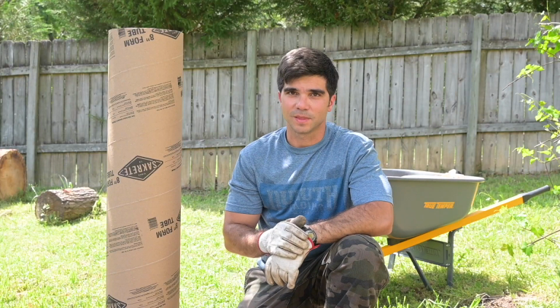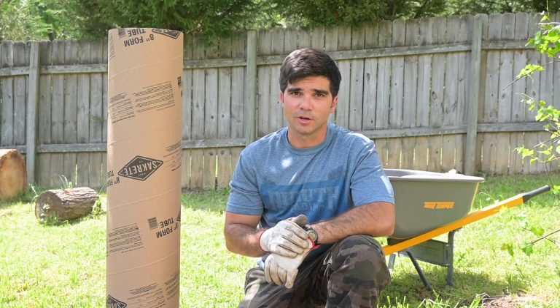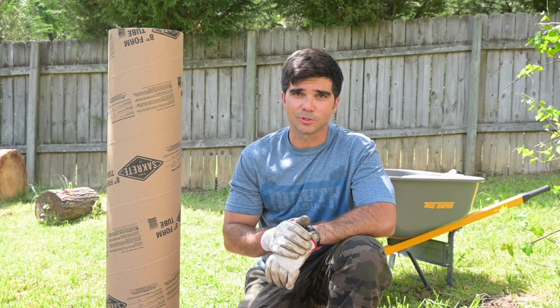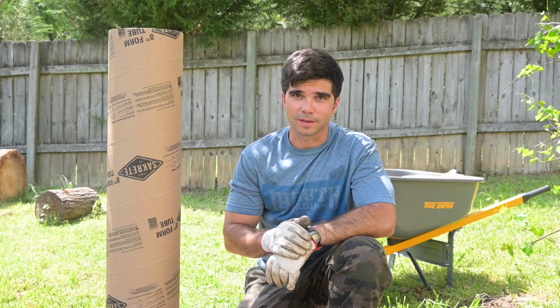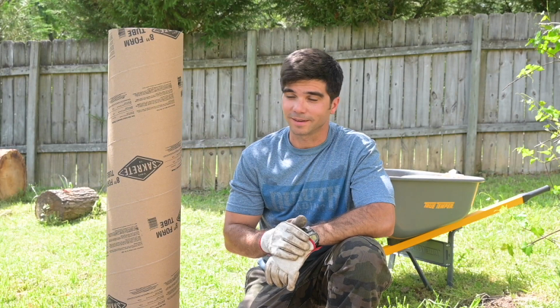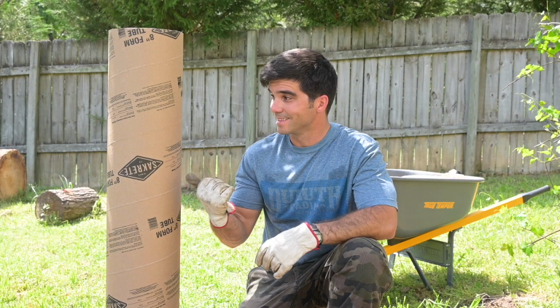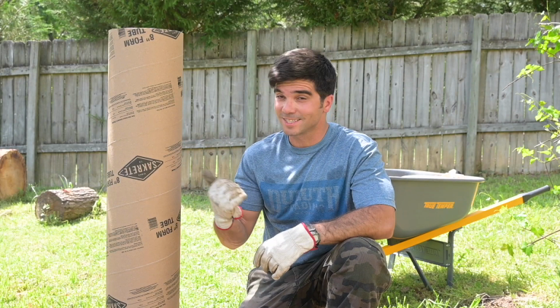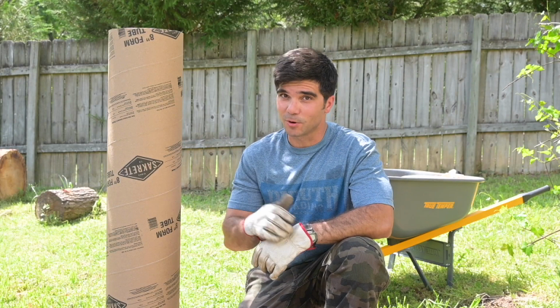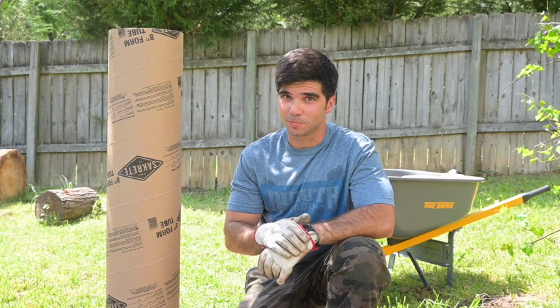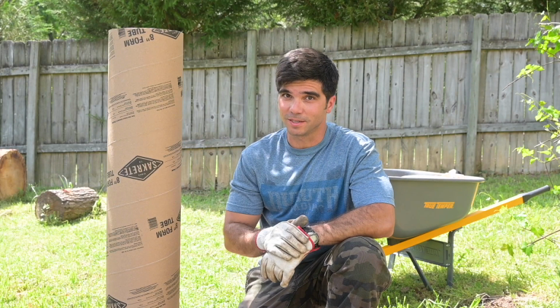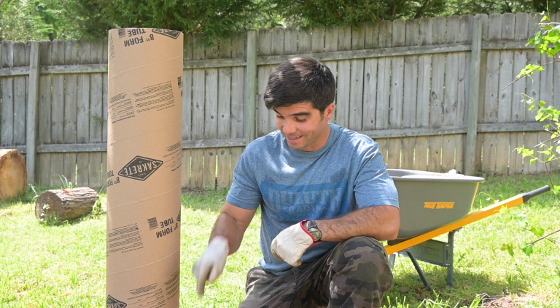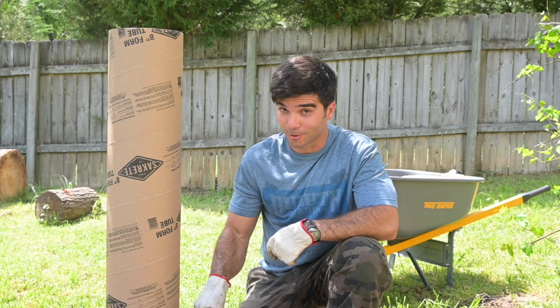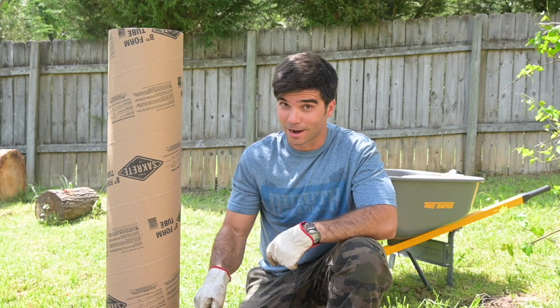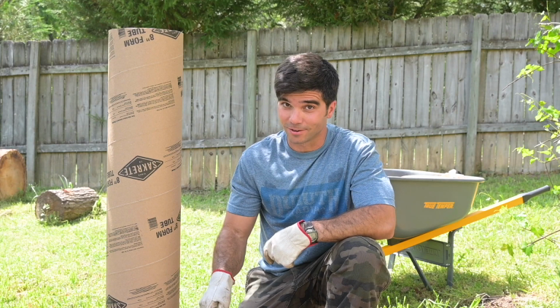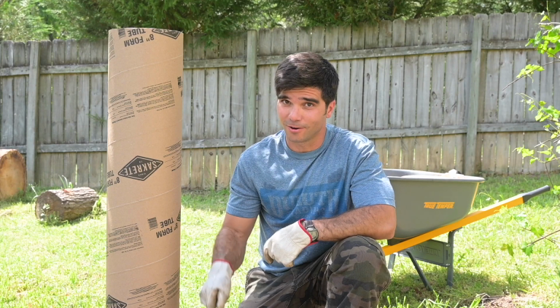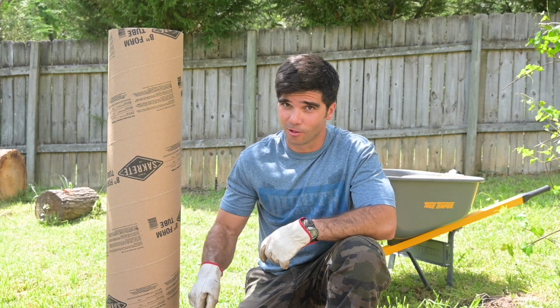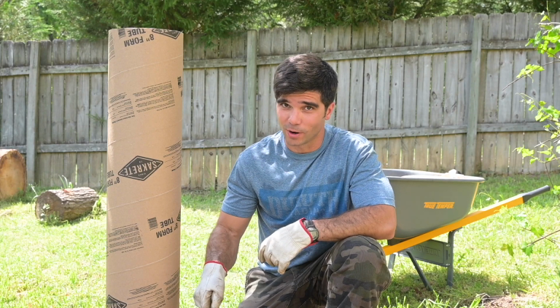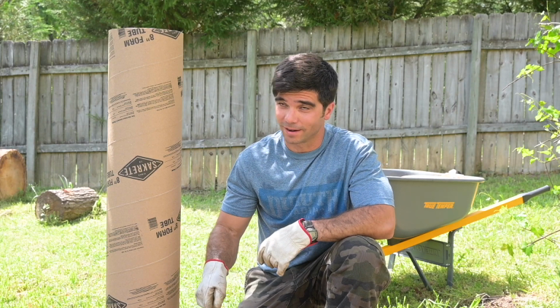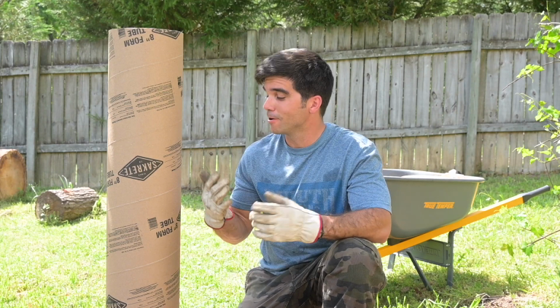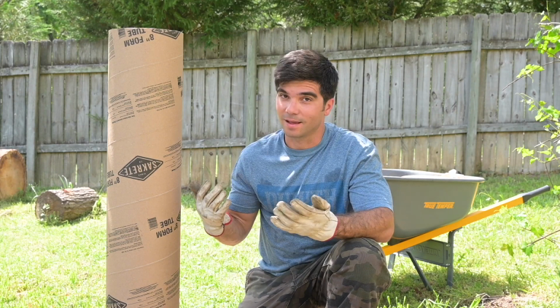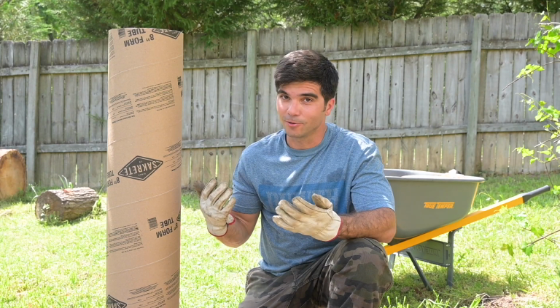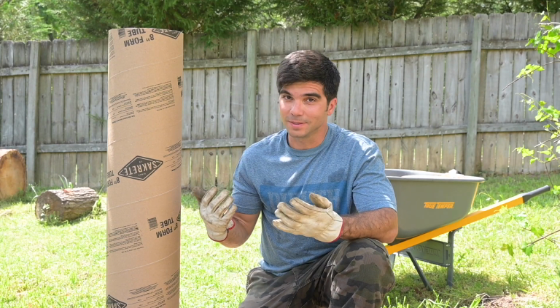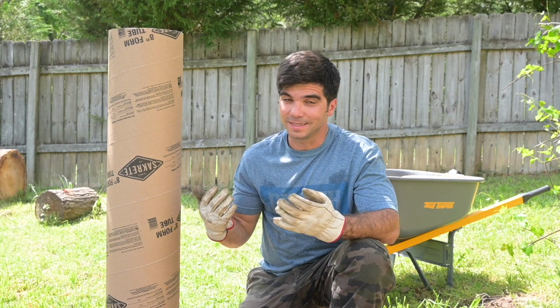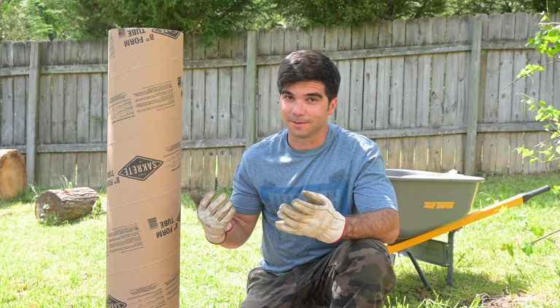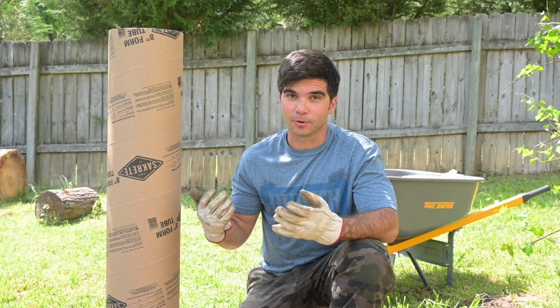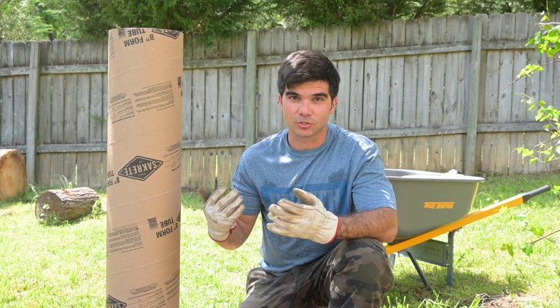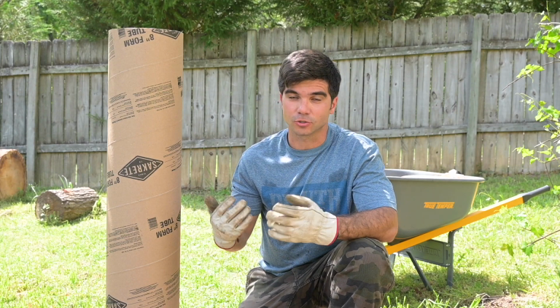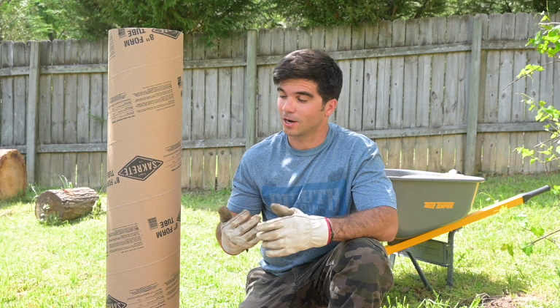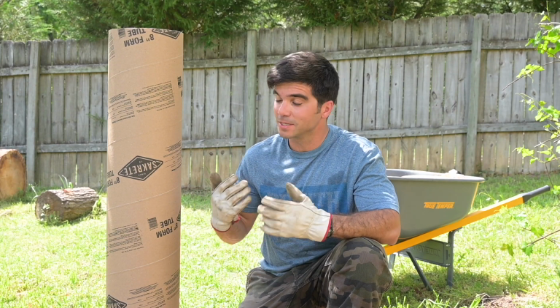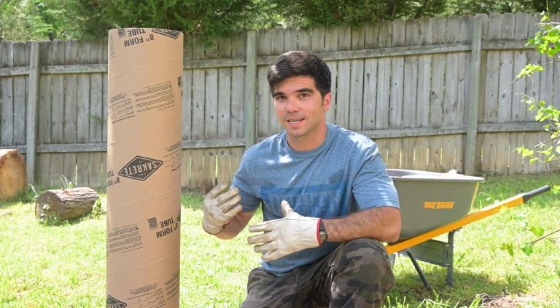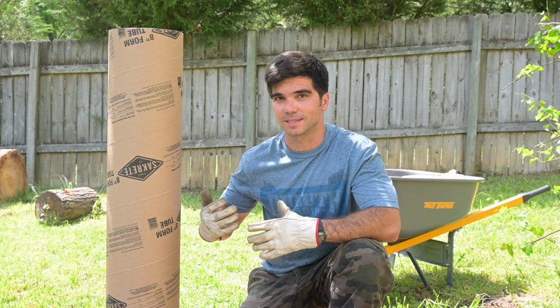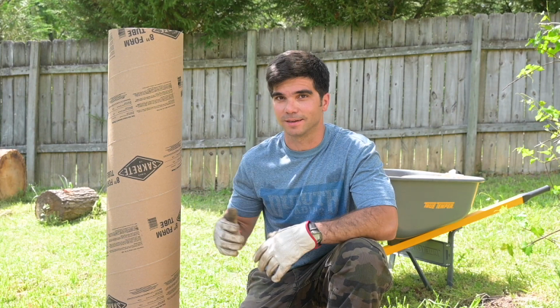Now I know what you're thinking — this is supposed to be in the ground all the way. Well, I don't really need it for any structure; I'm just testing it.